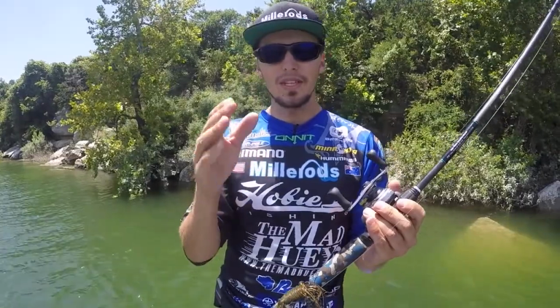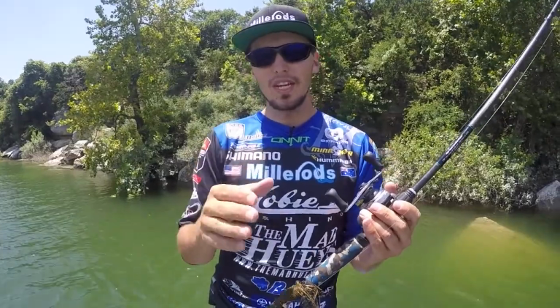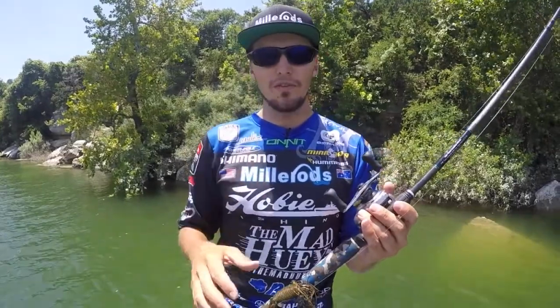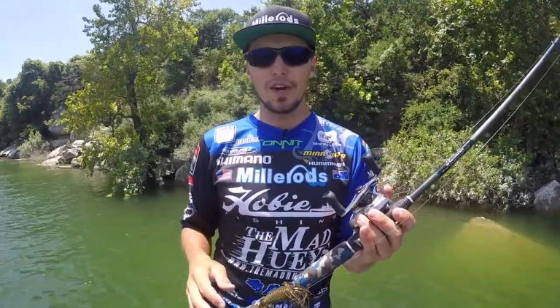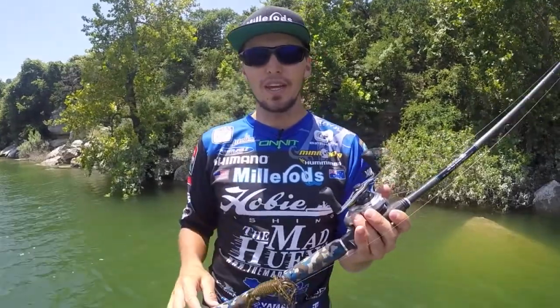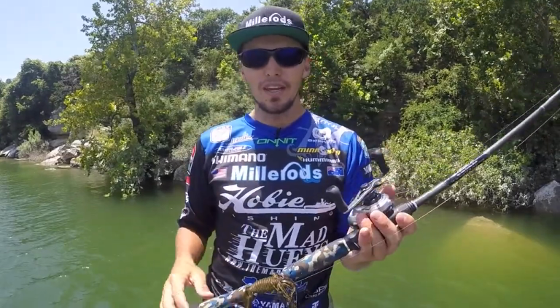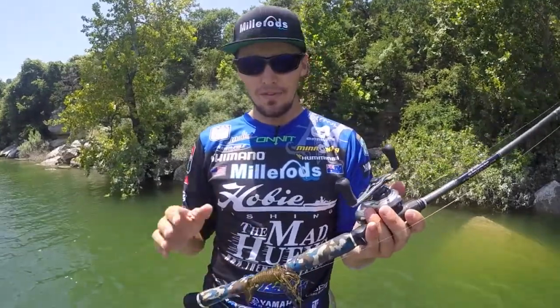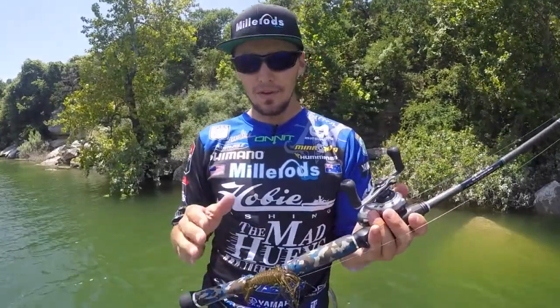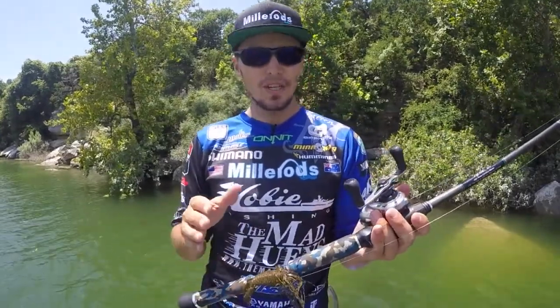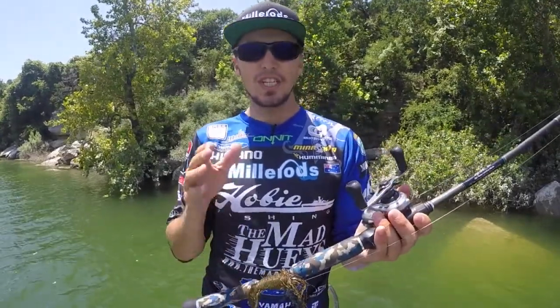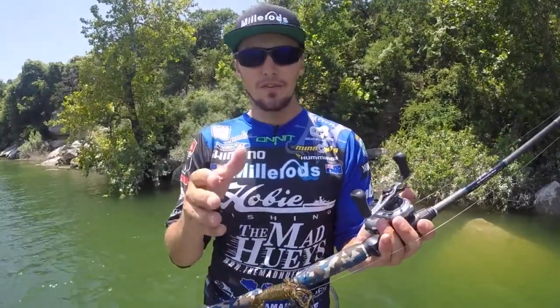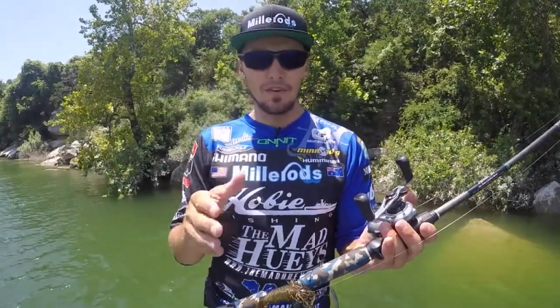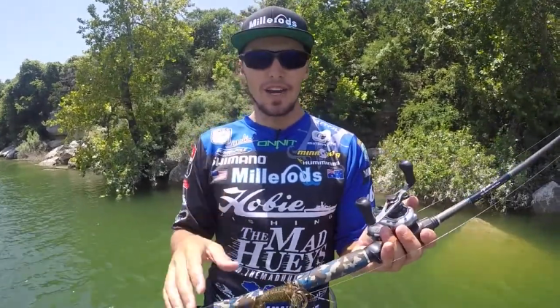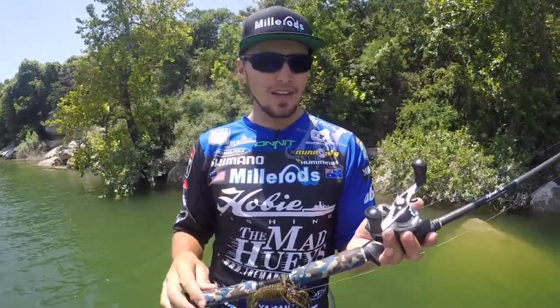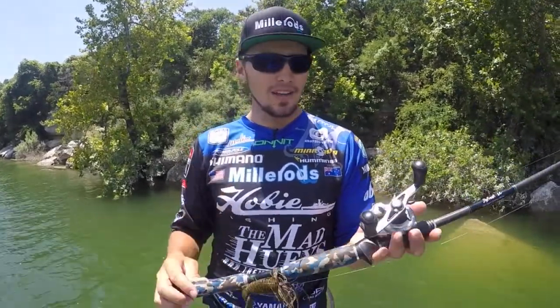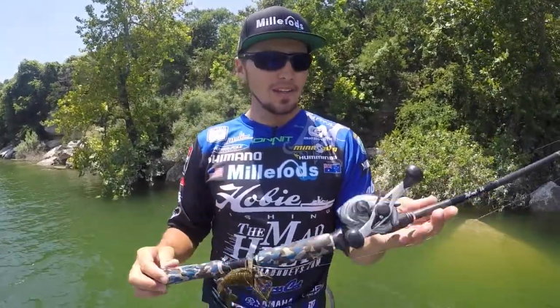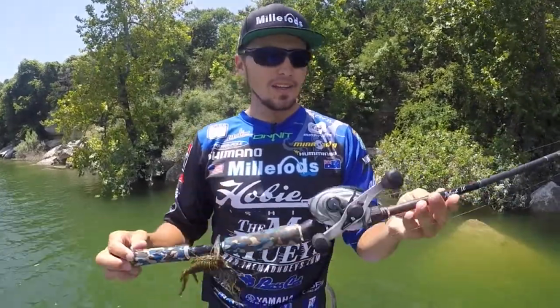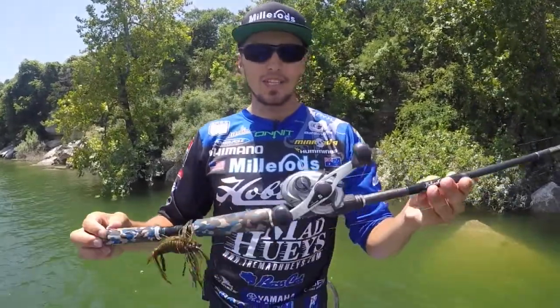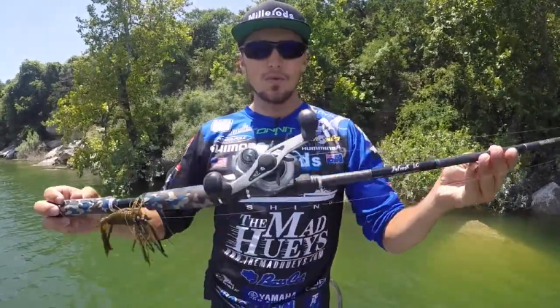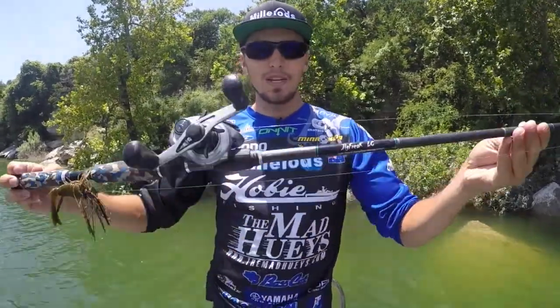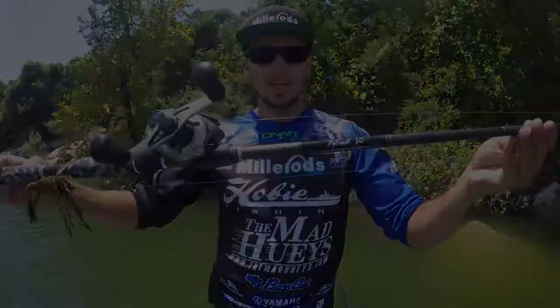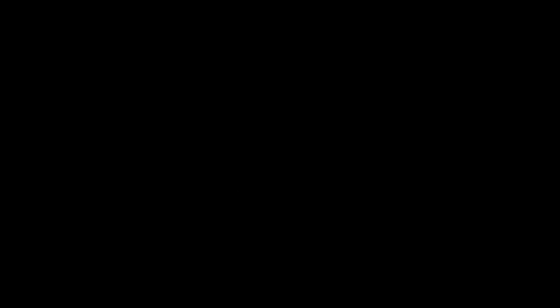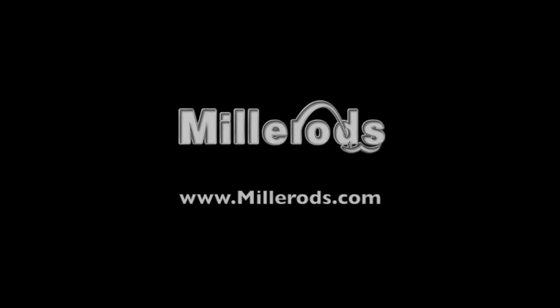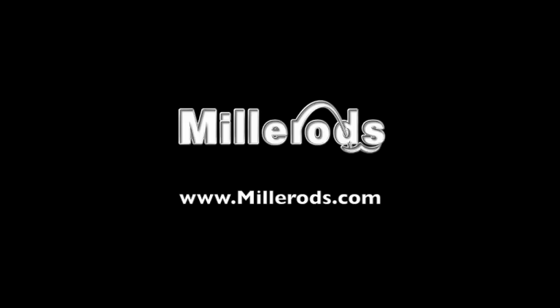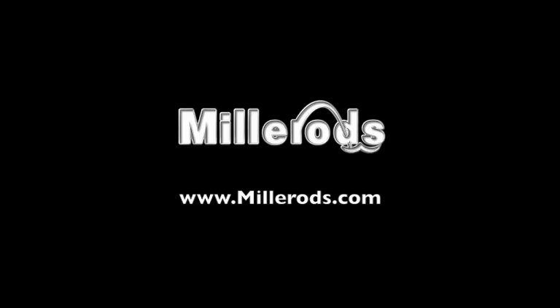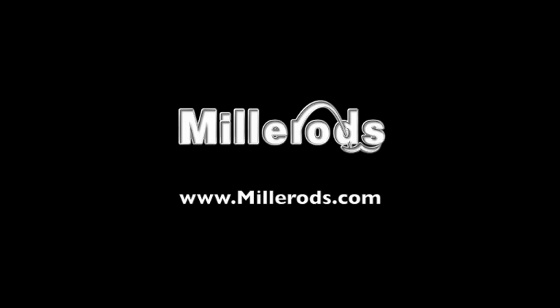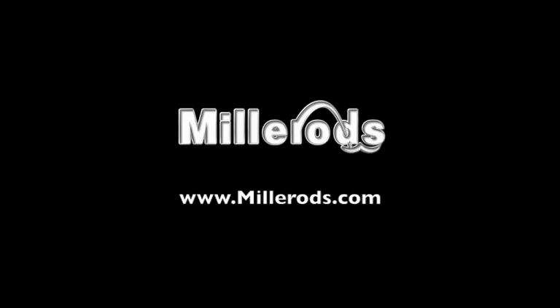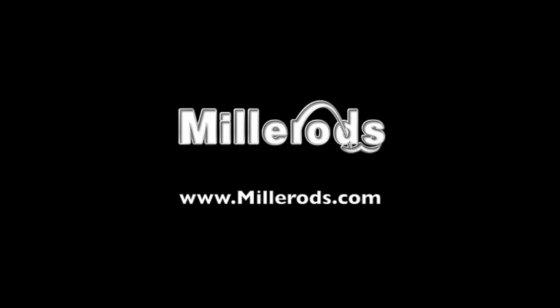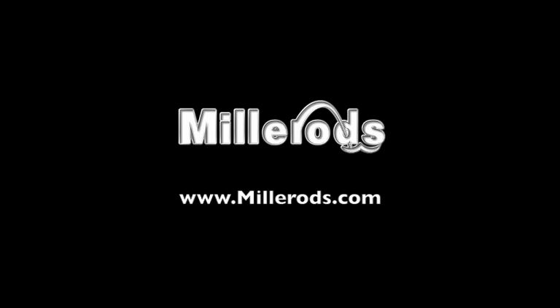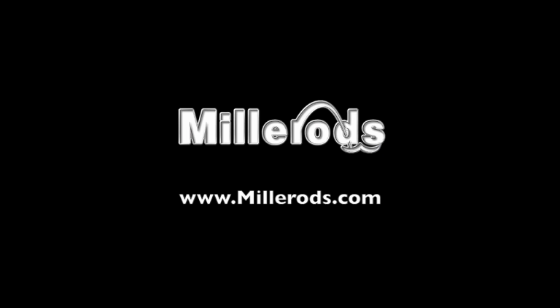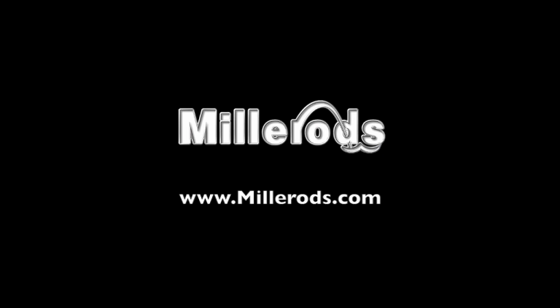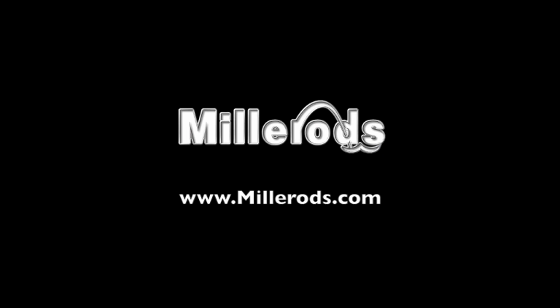The Jig Freak — if you're a jig freak, this is the one you need. MillerRods.com, check it out.